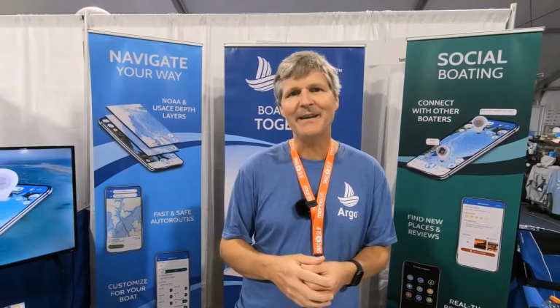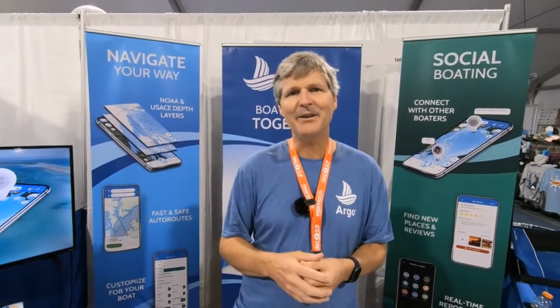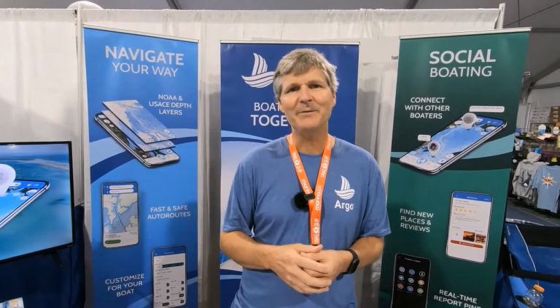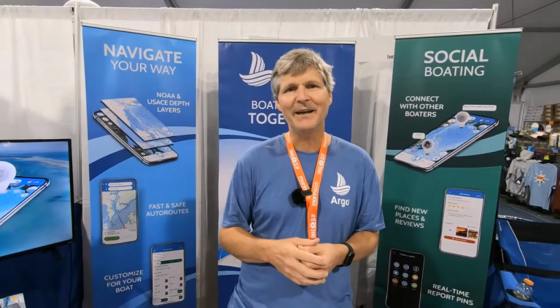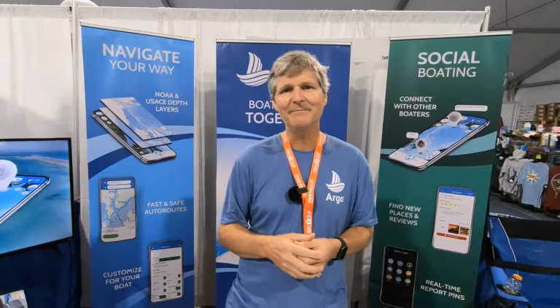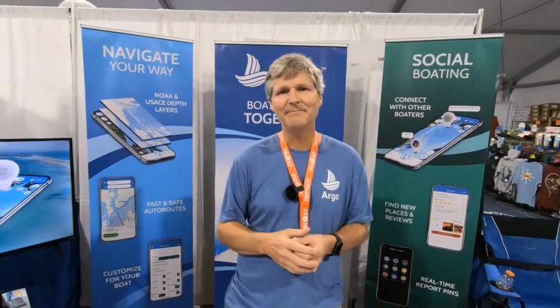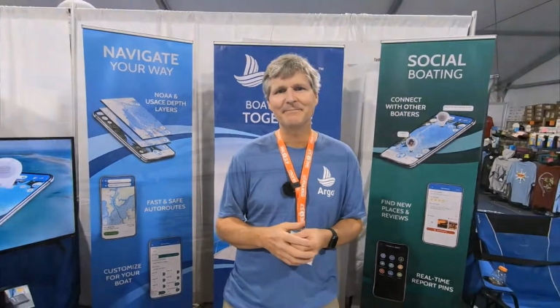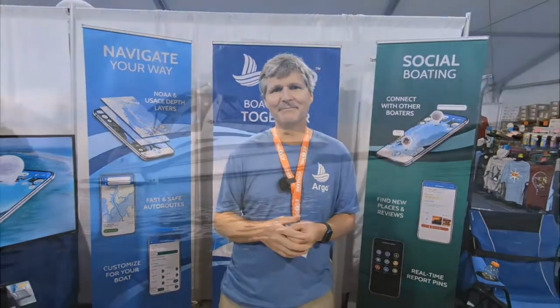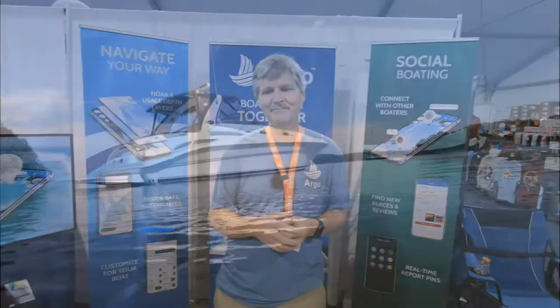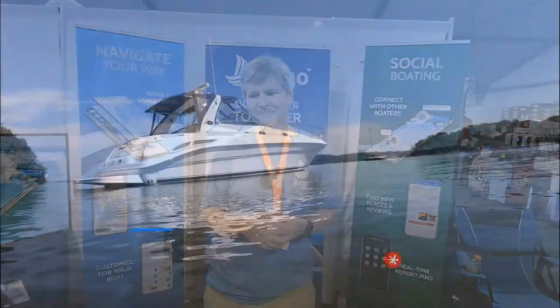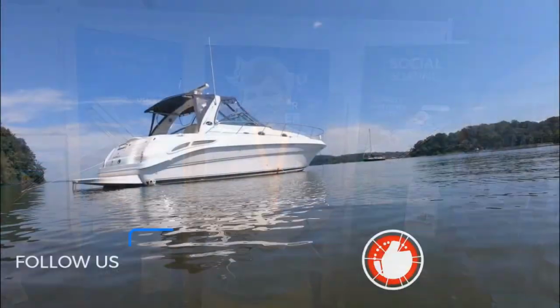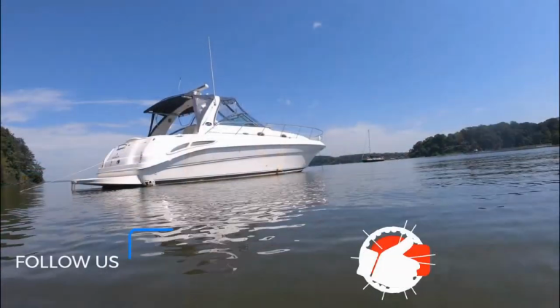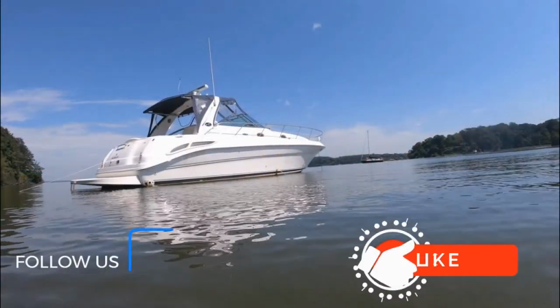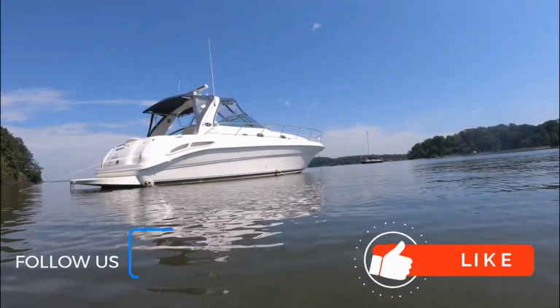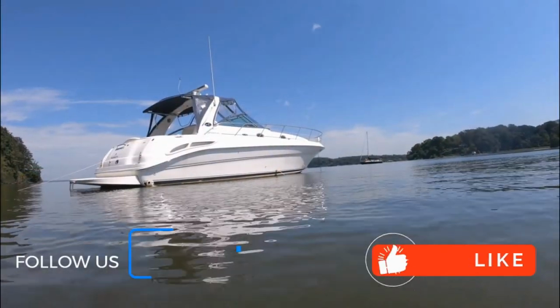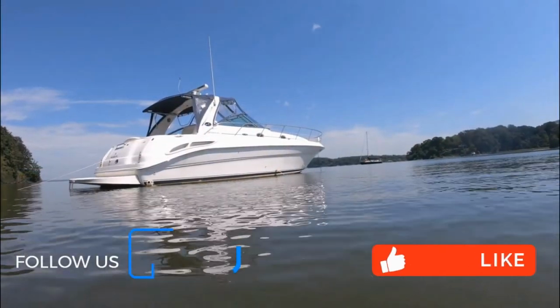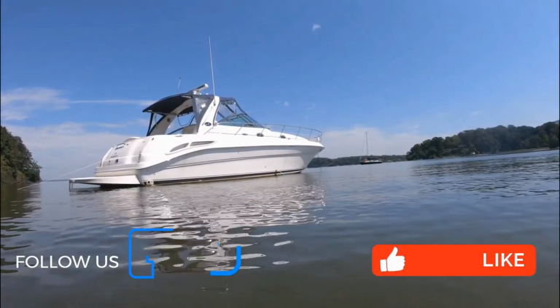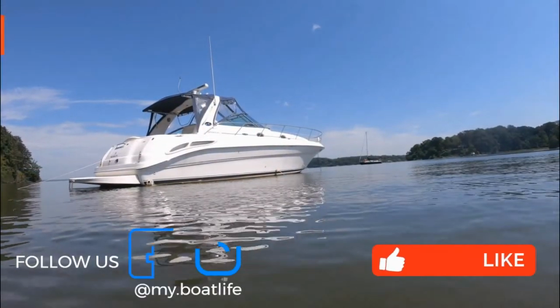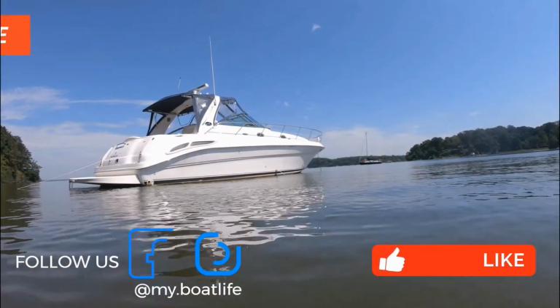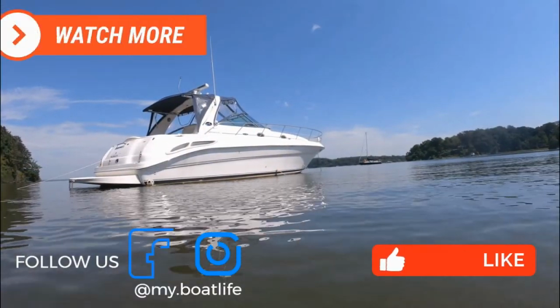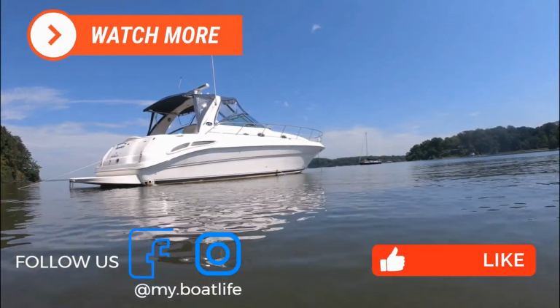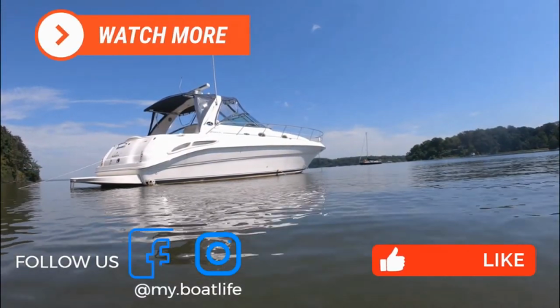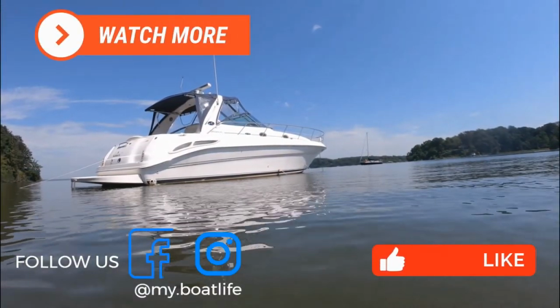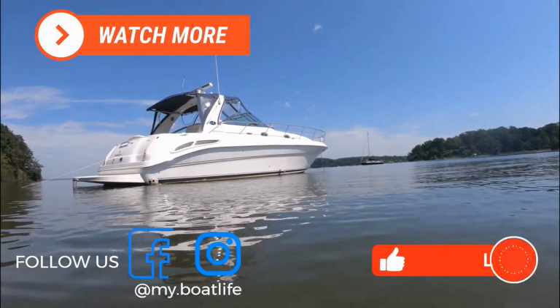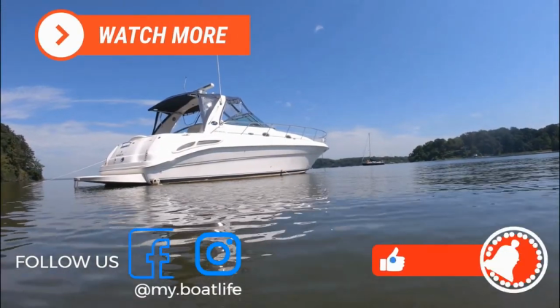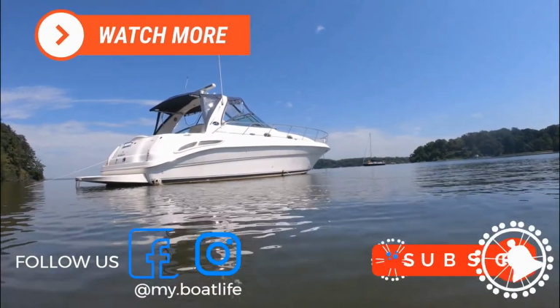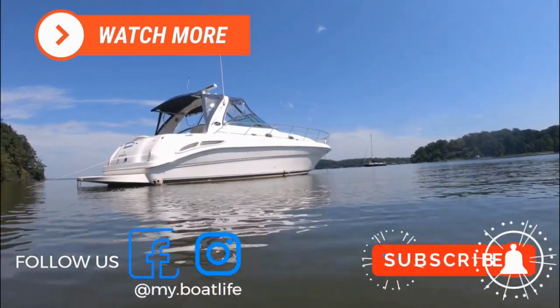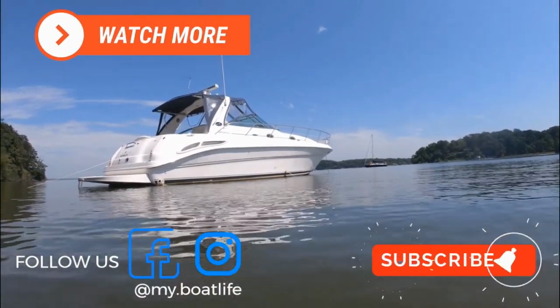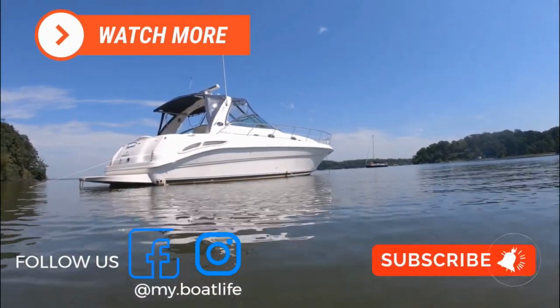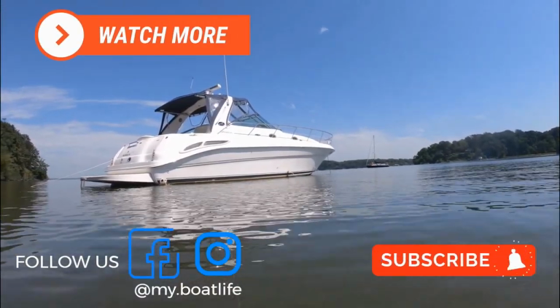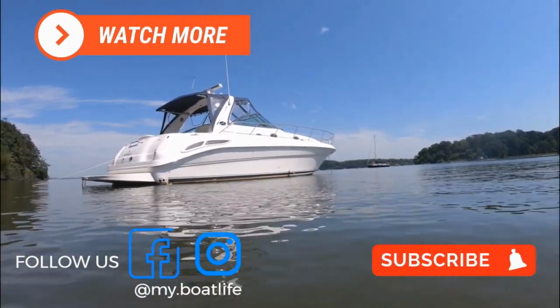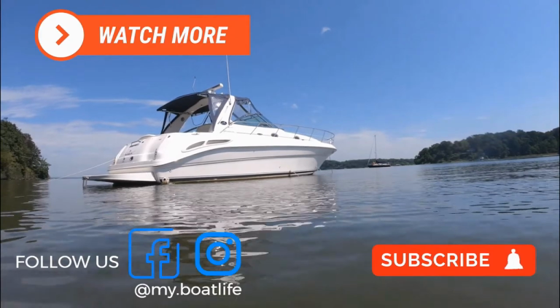Thank you, Diane. Hope you like this video — subscribe for more from My Boat Life.